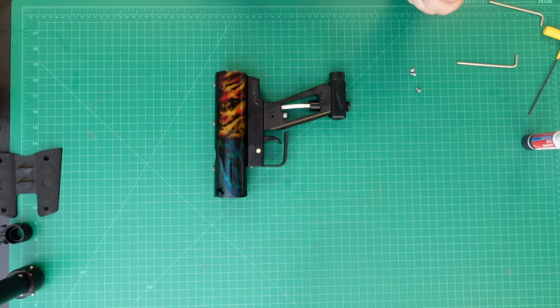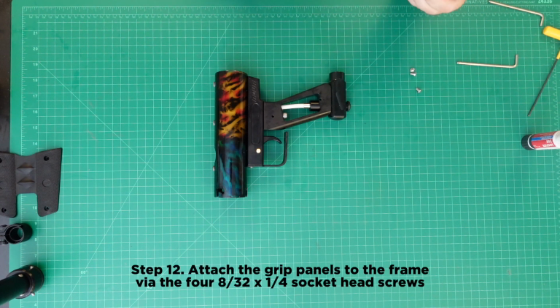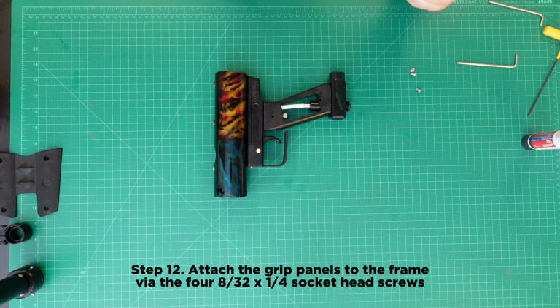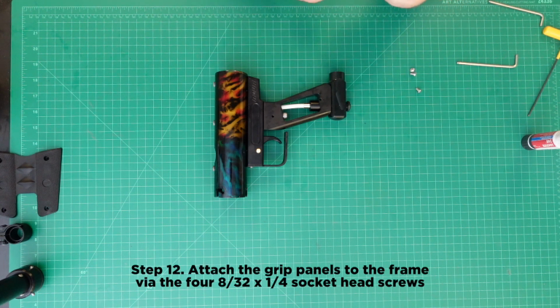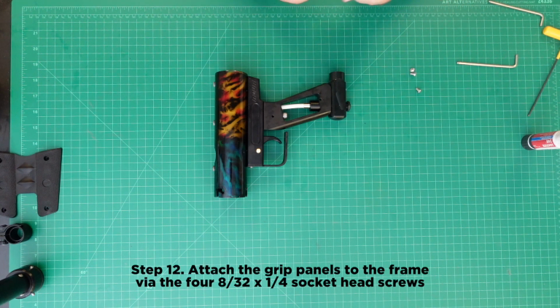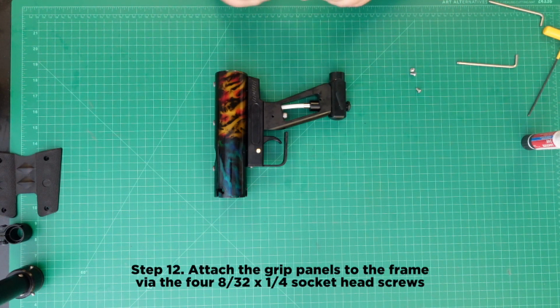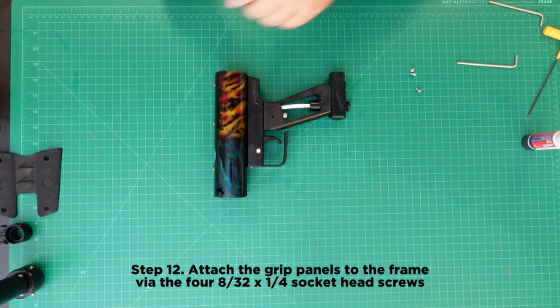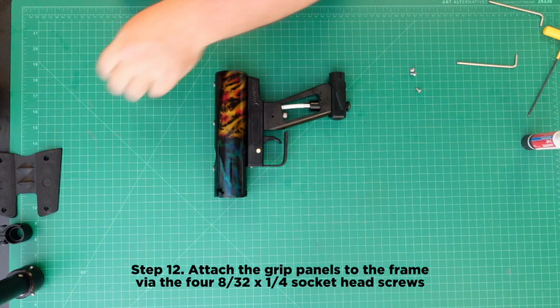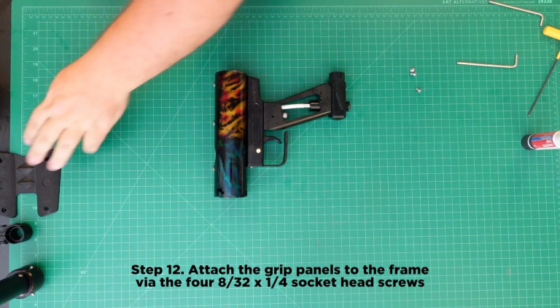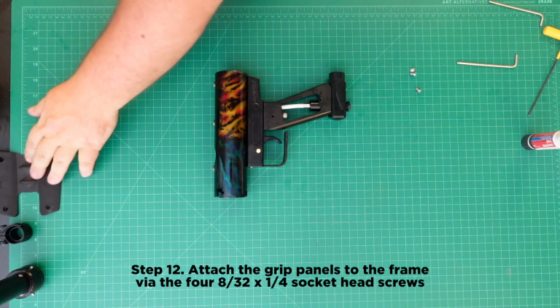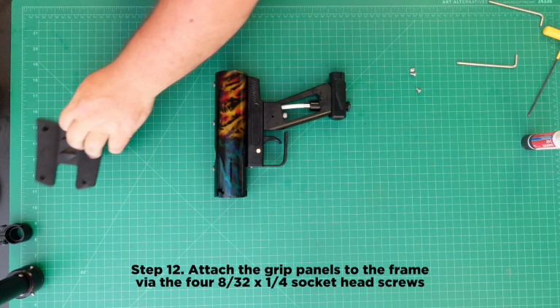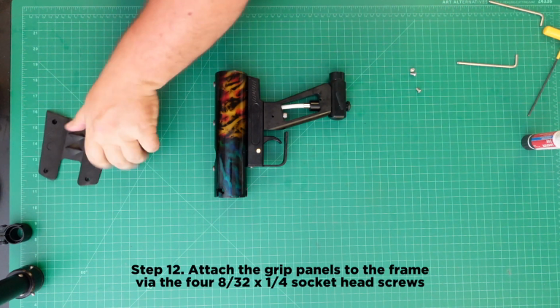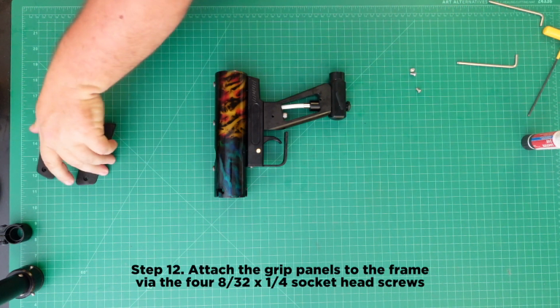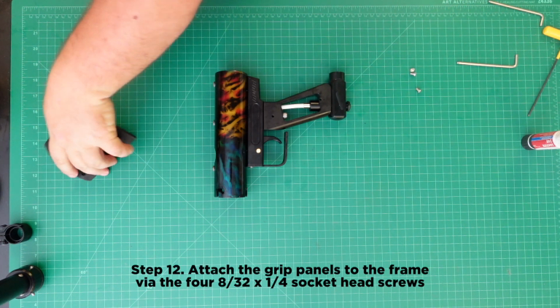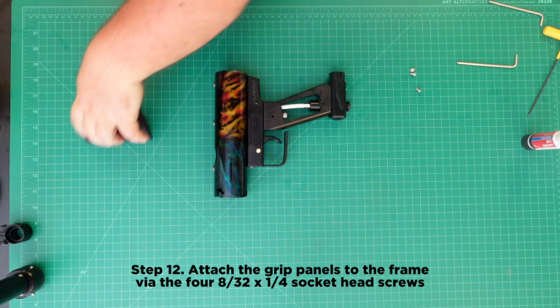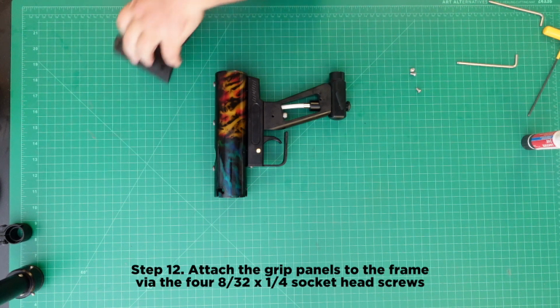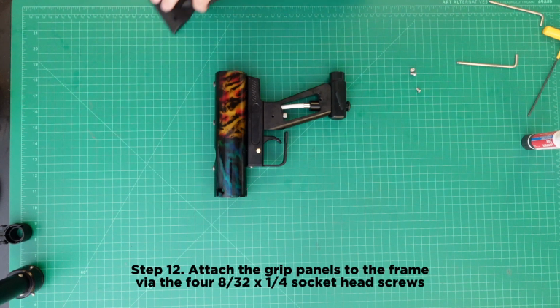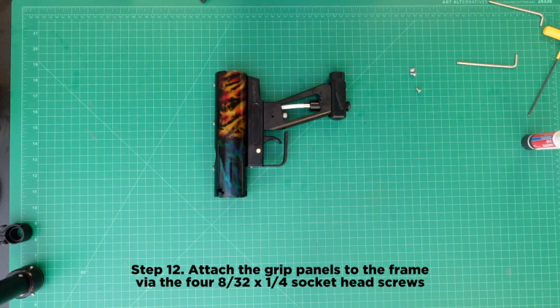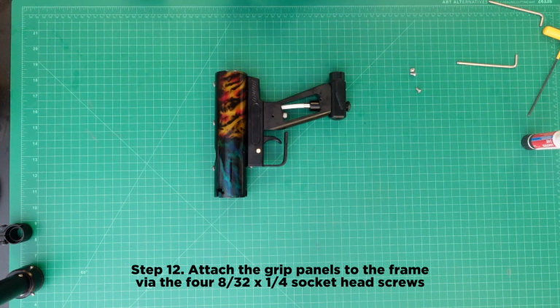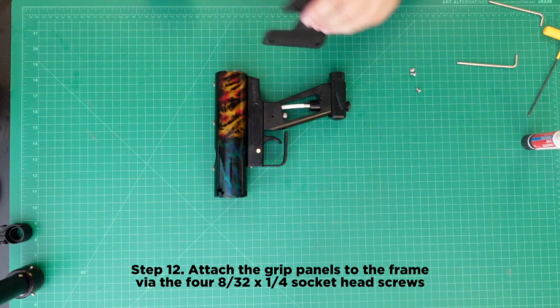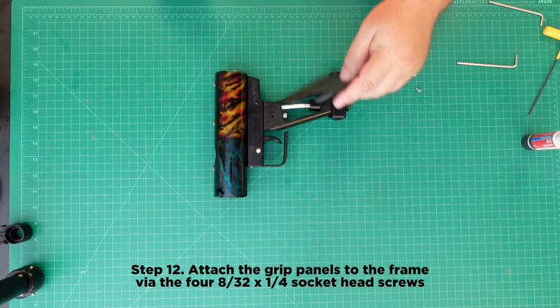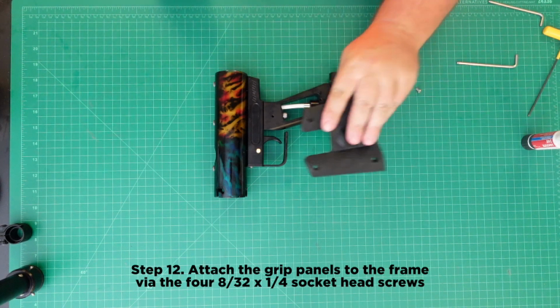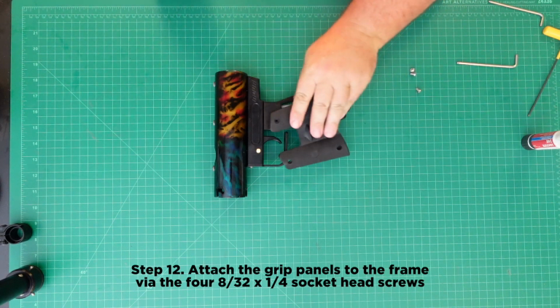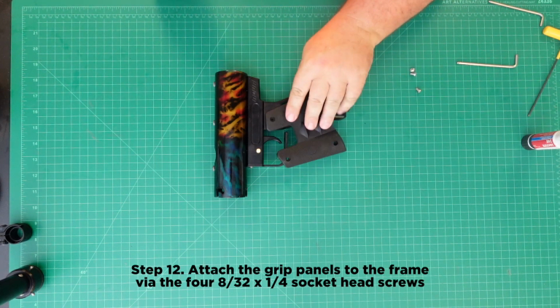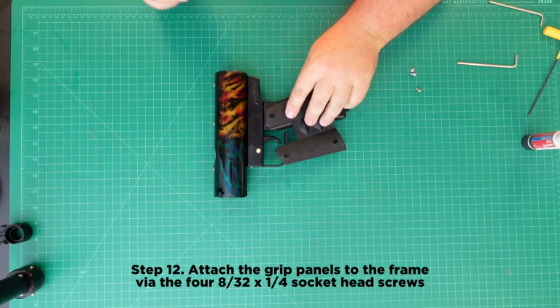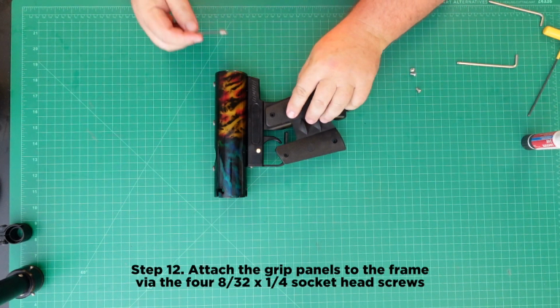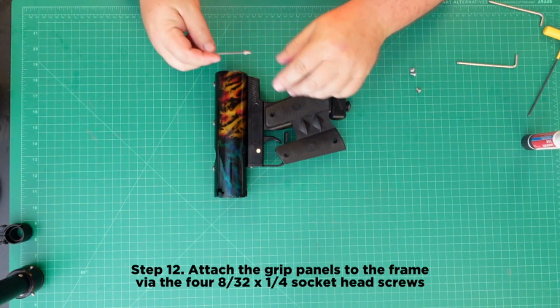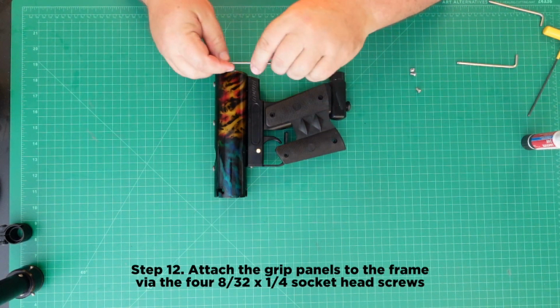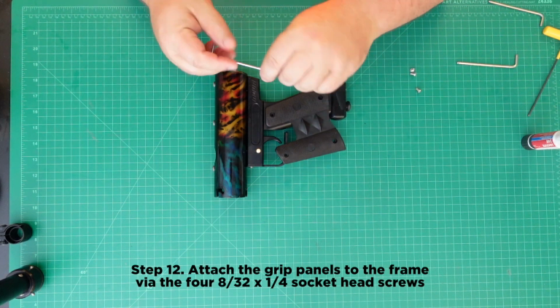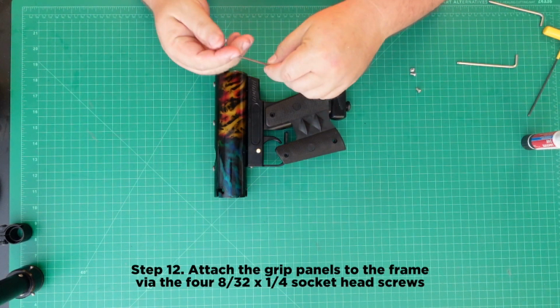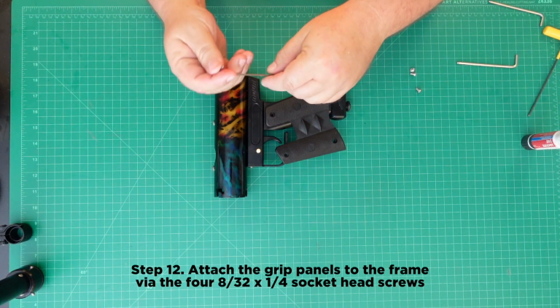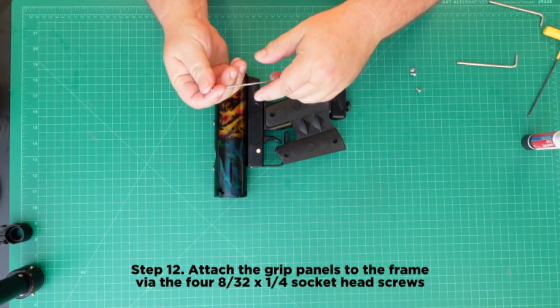Step 12: Attach the grip panels to the frame via the four 8-32 x 1/4 inch socket head screws.